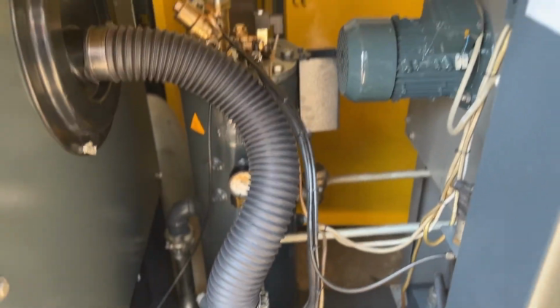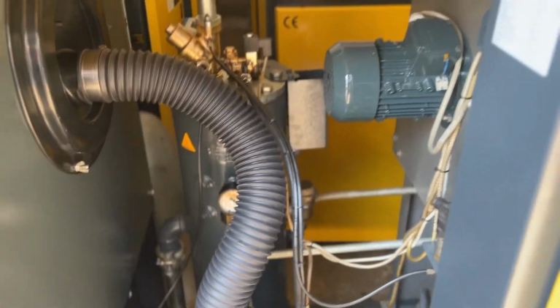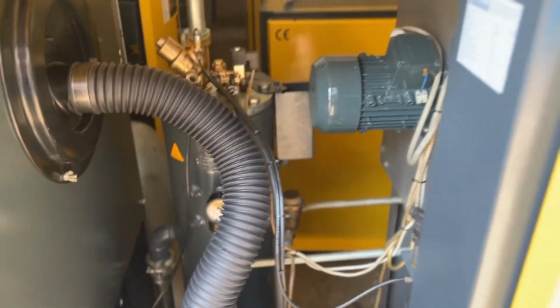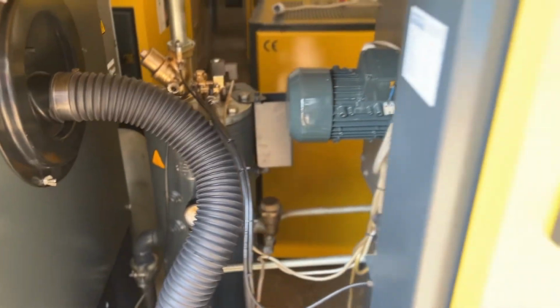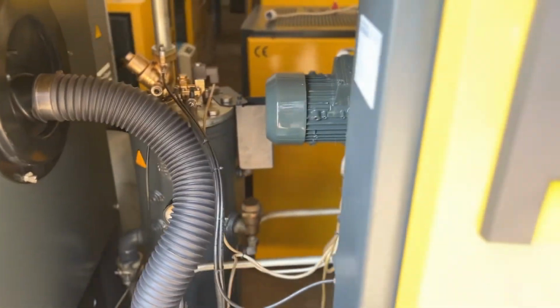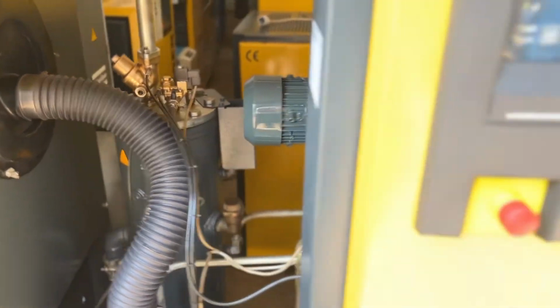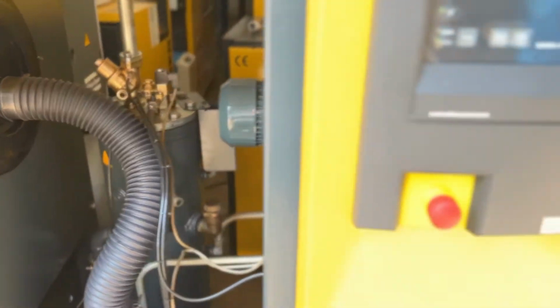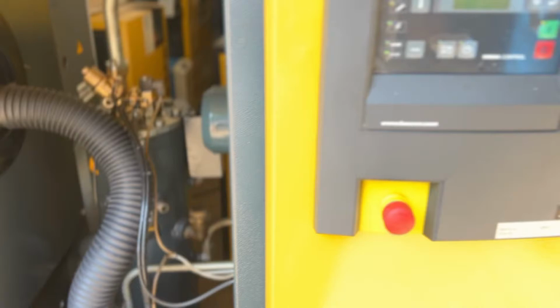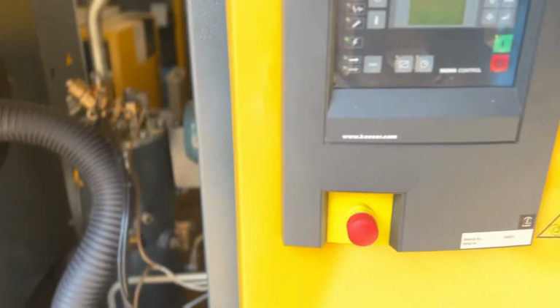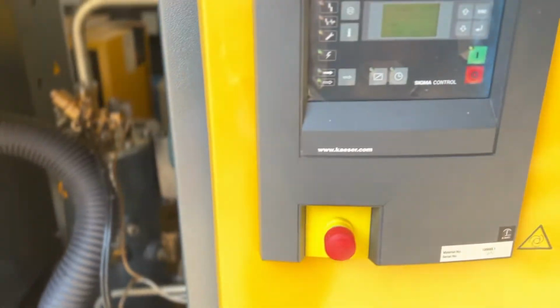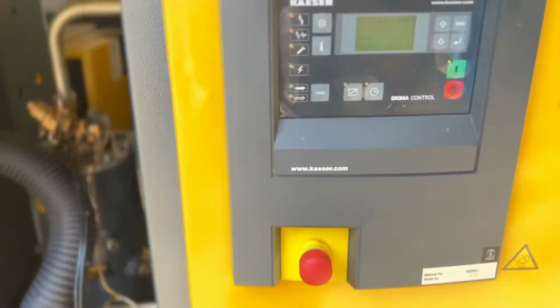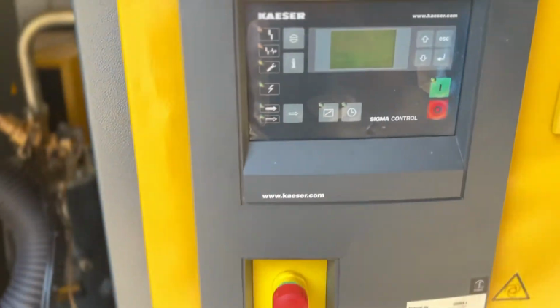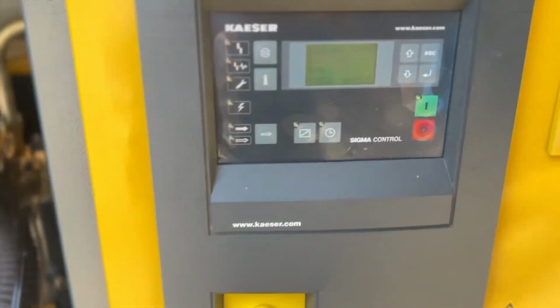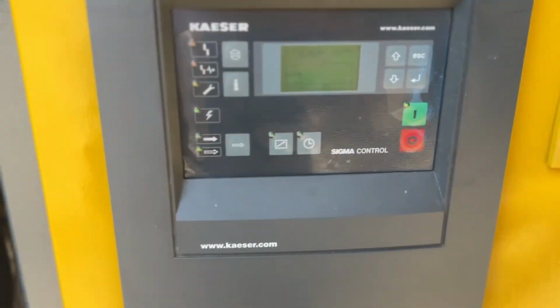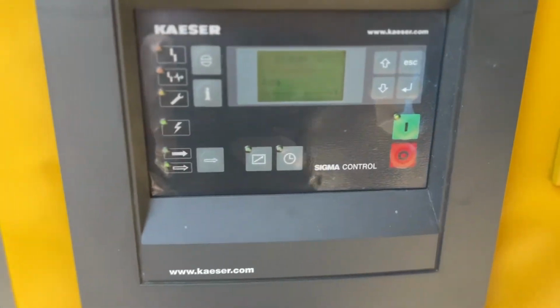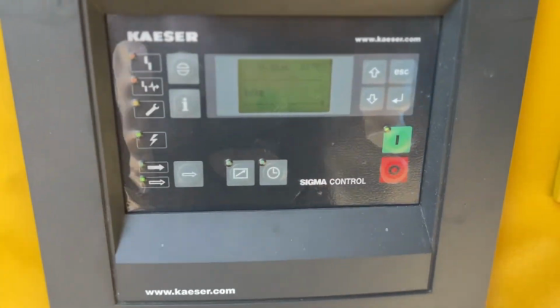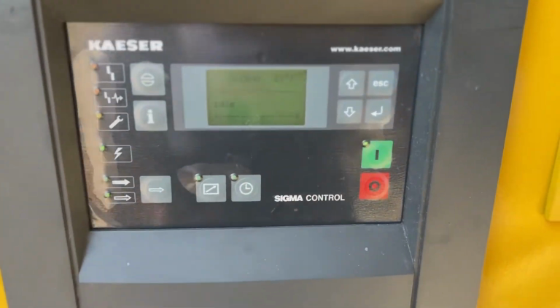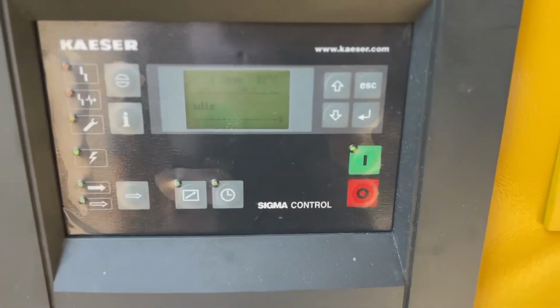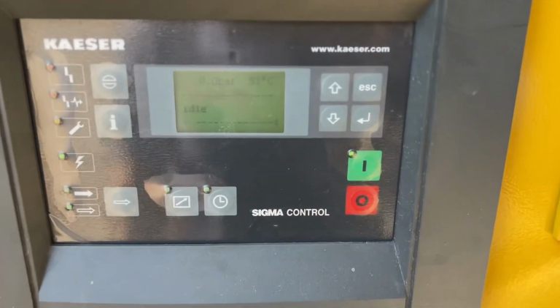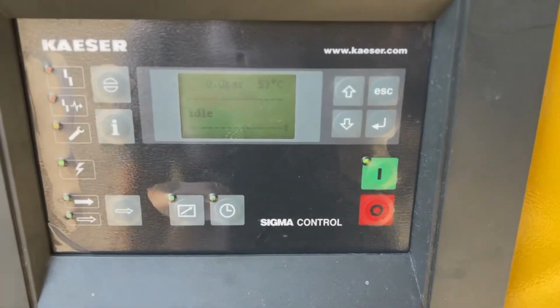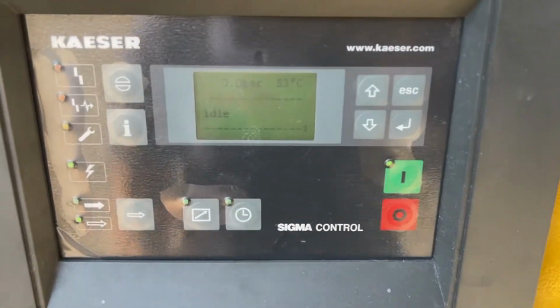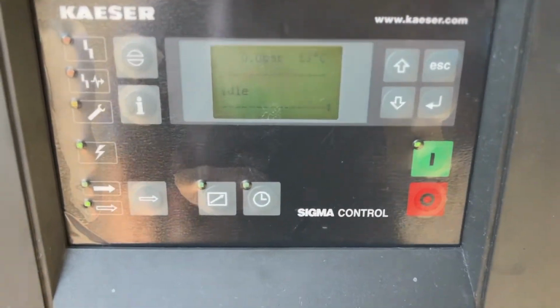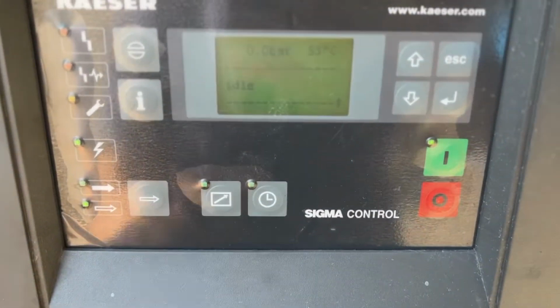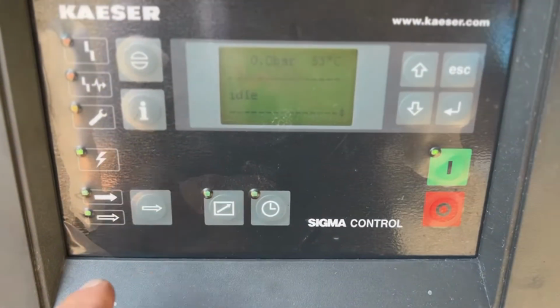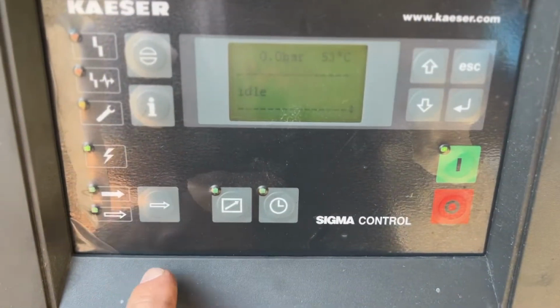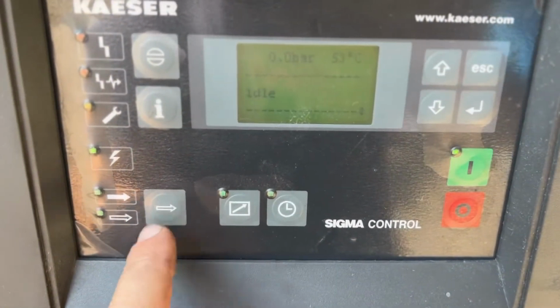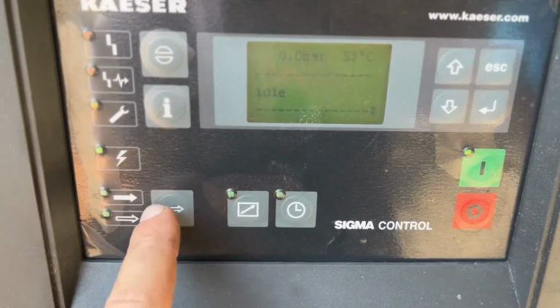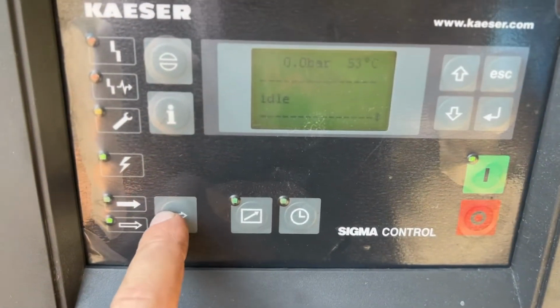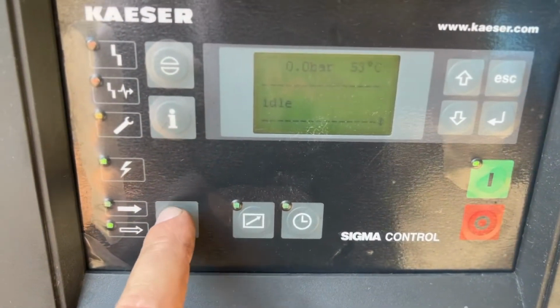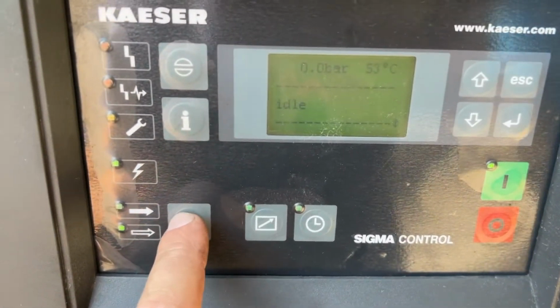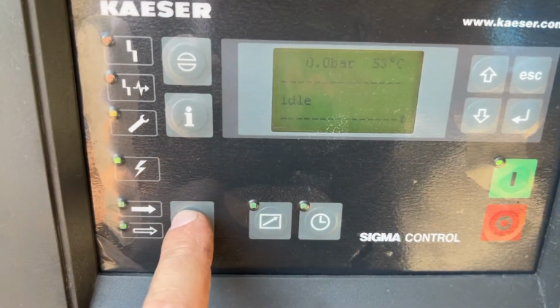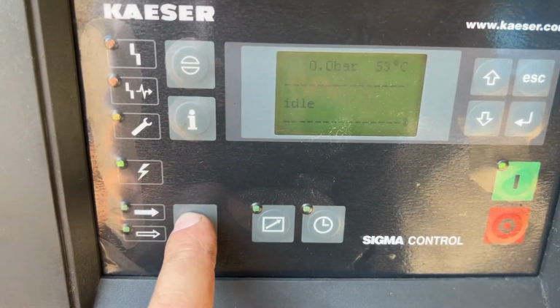This compressor is pretty silent. So let's put this machine on load.